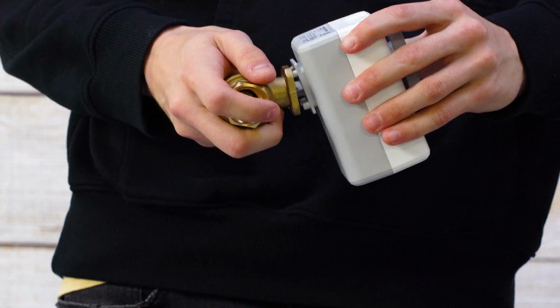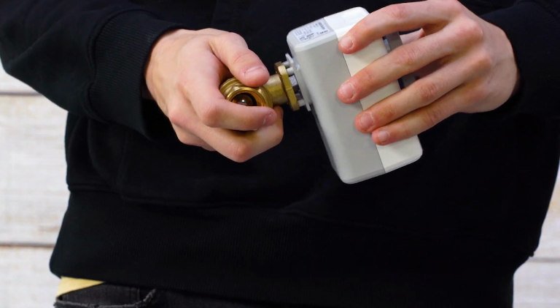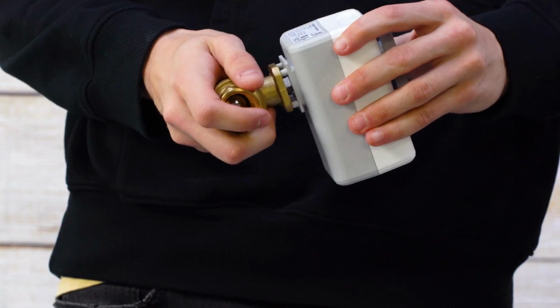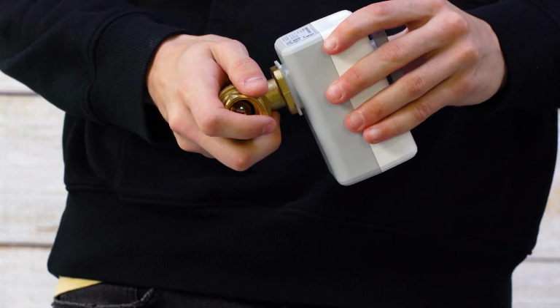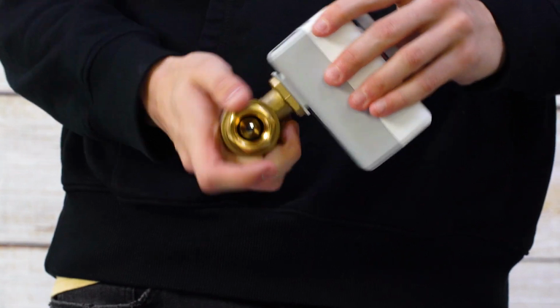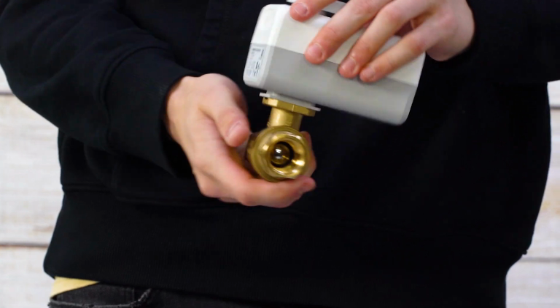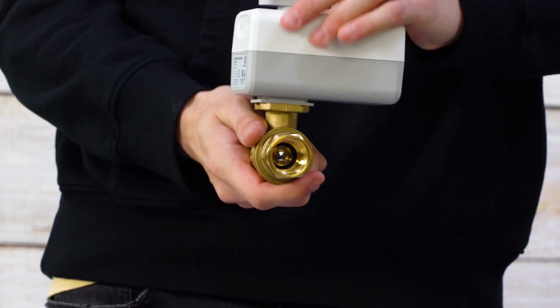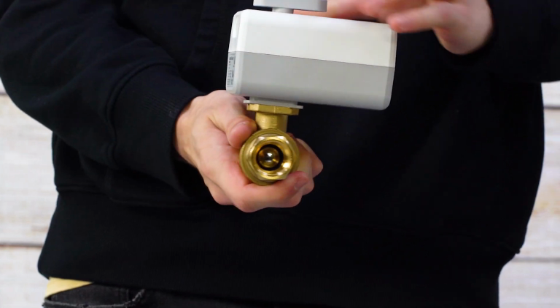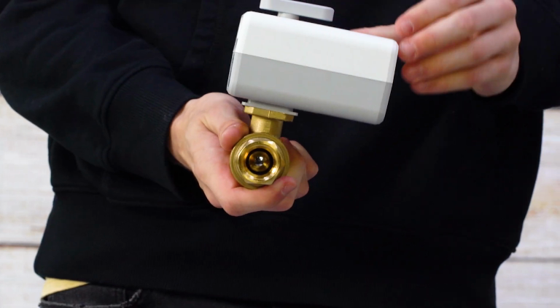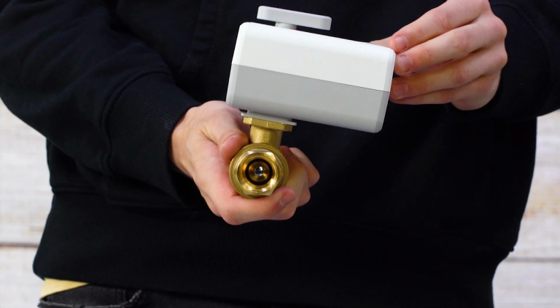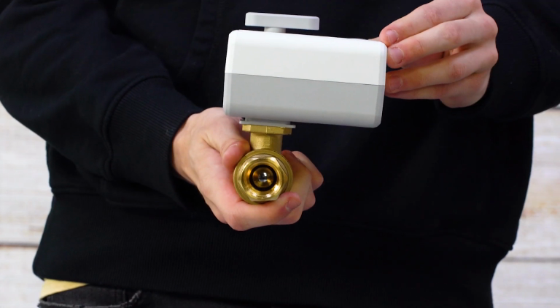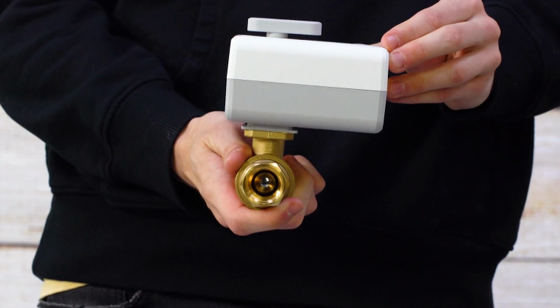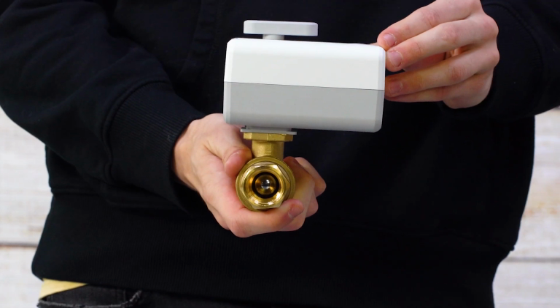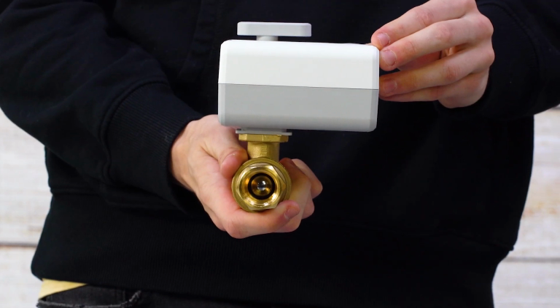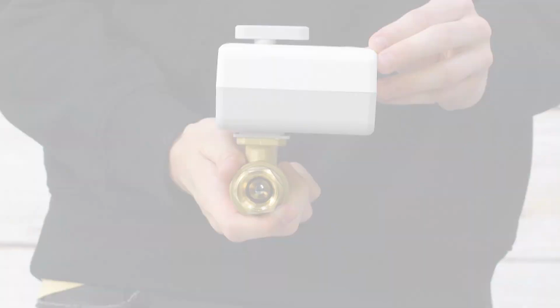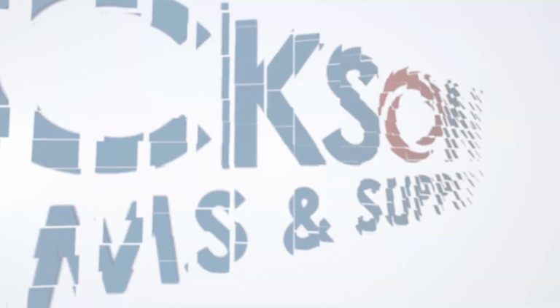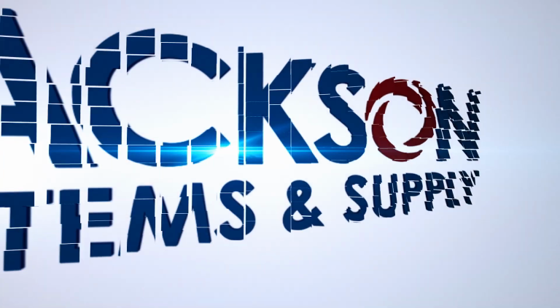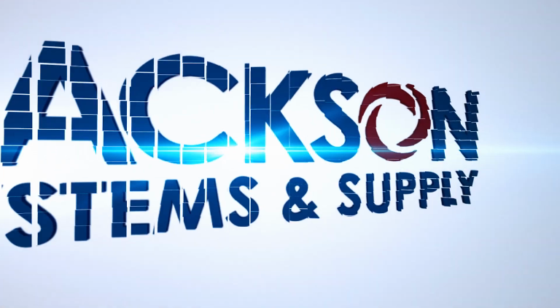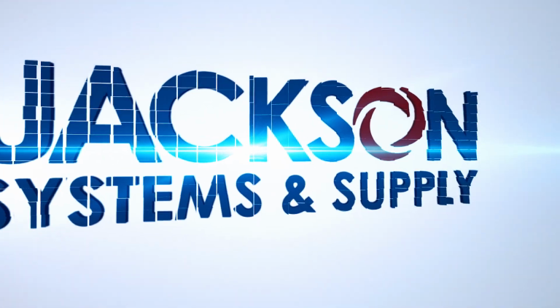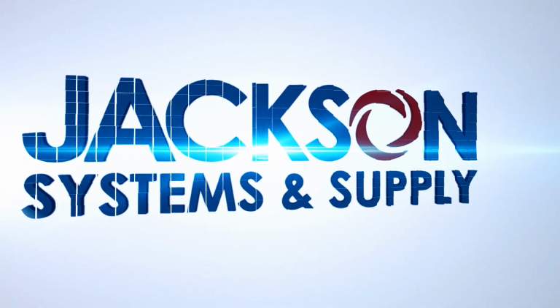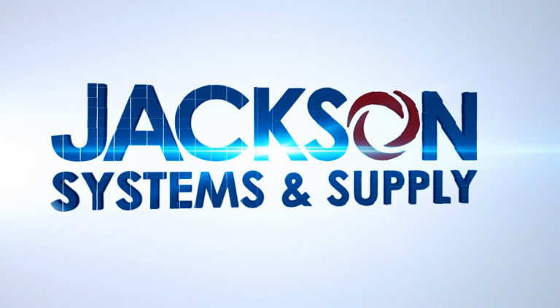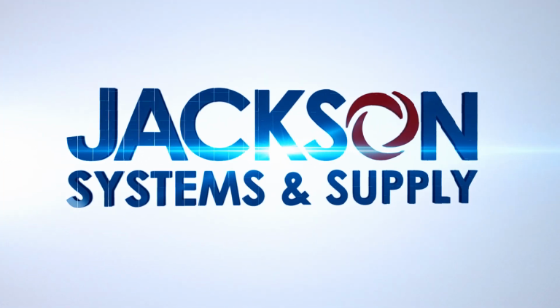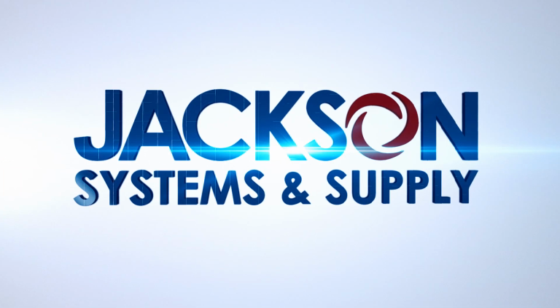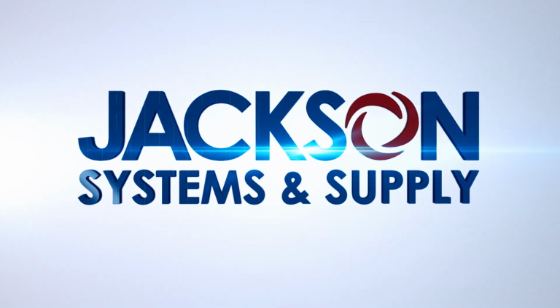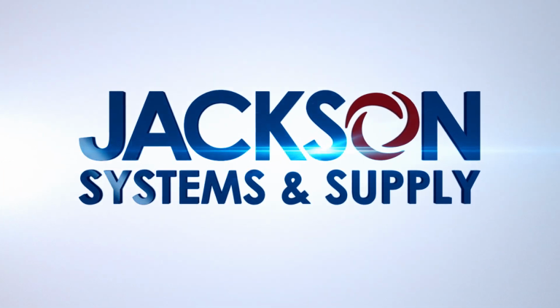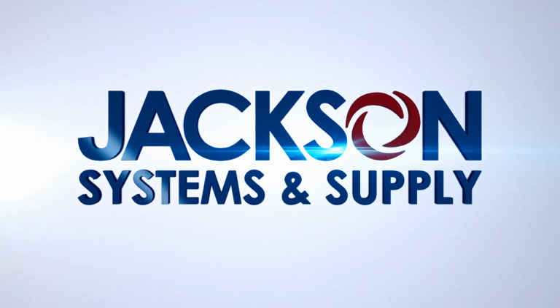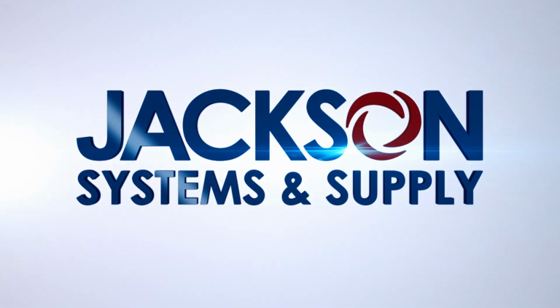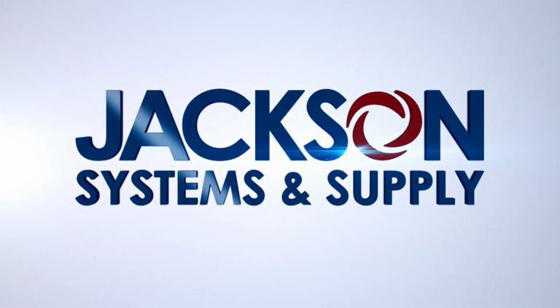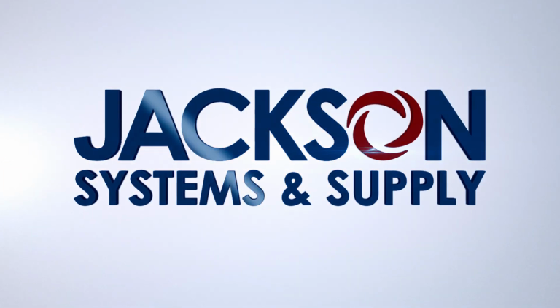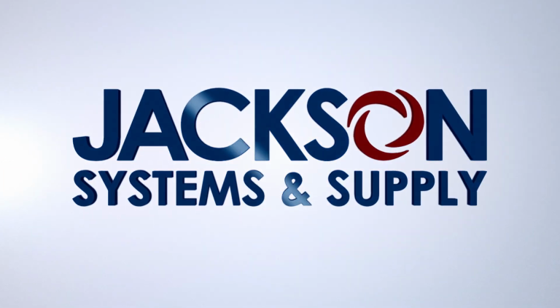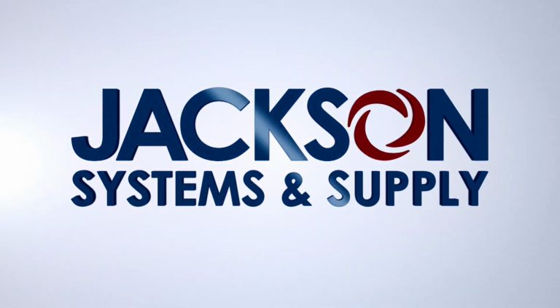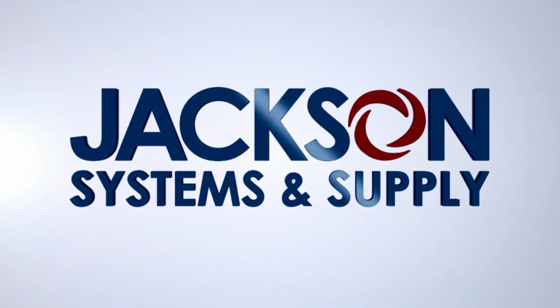Check out more on the L5 or to order, go to jacksonsystems.com. Thanks for watching.